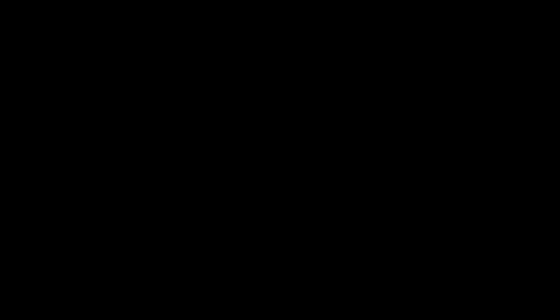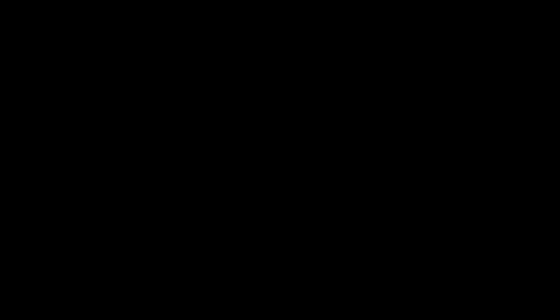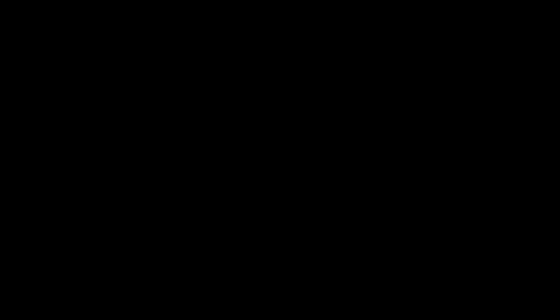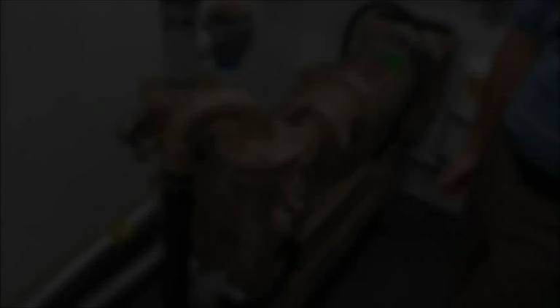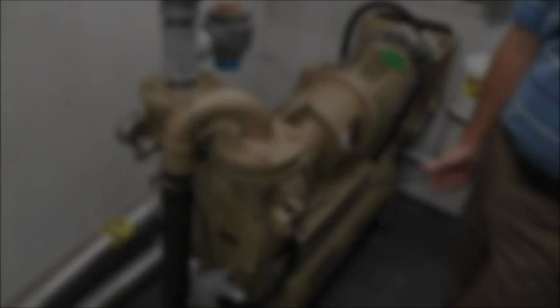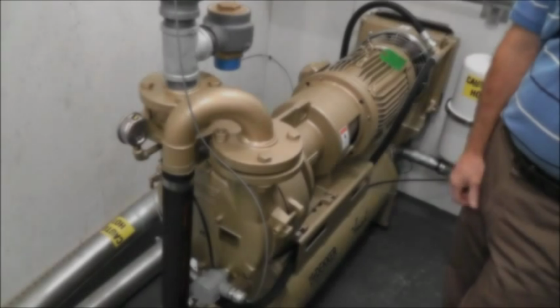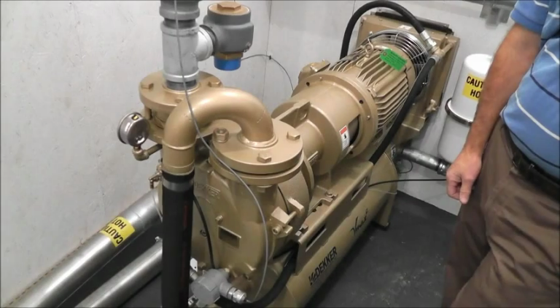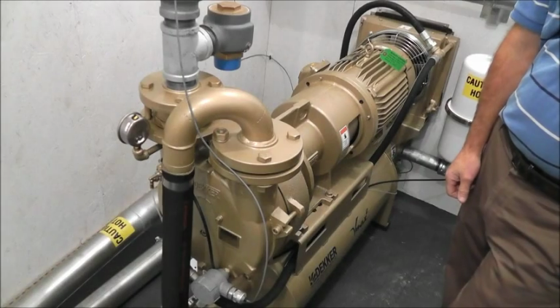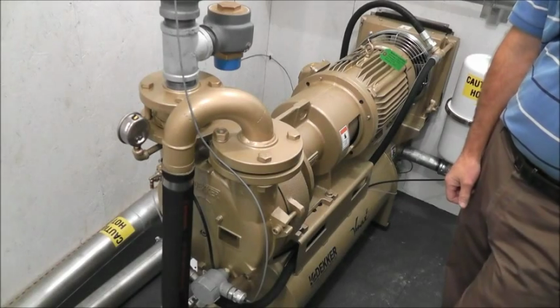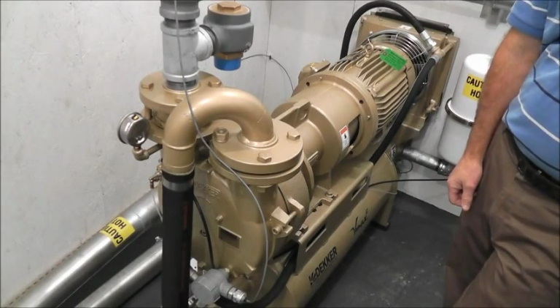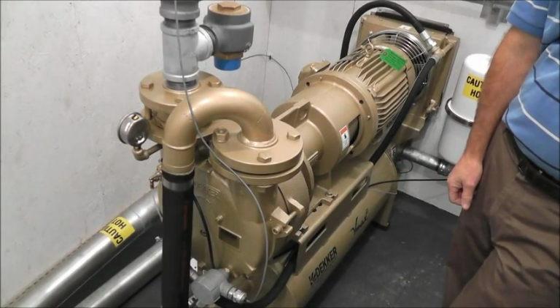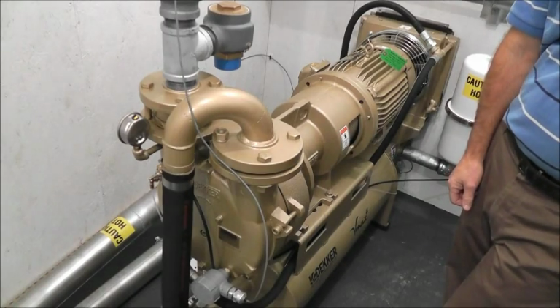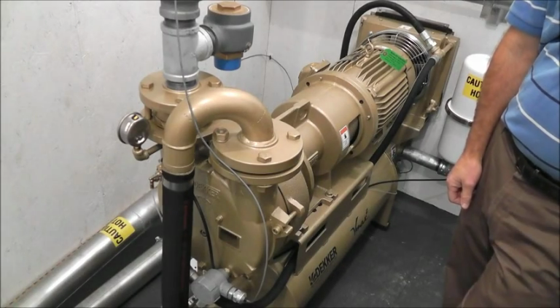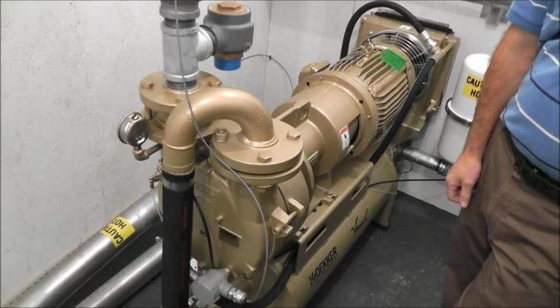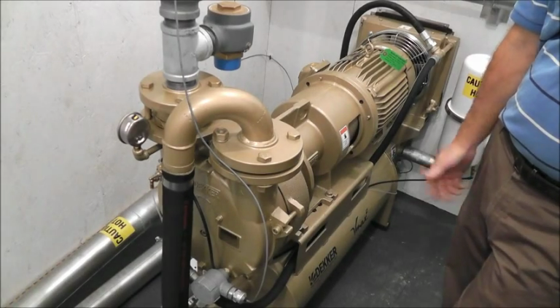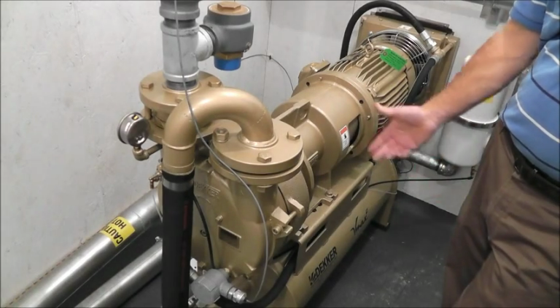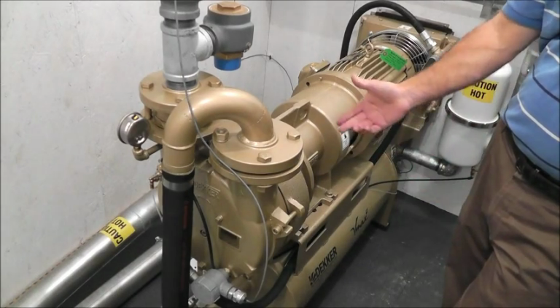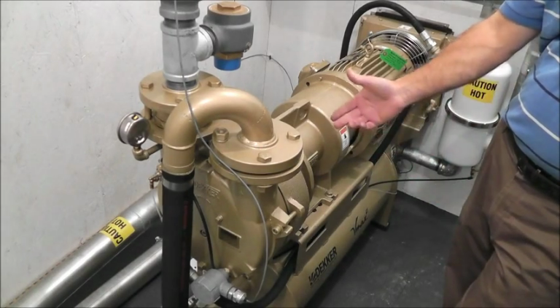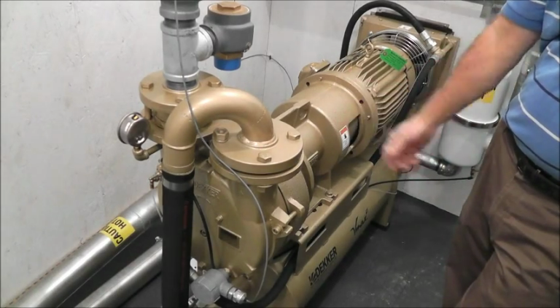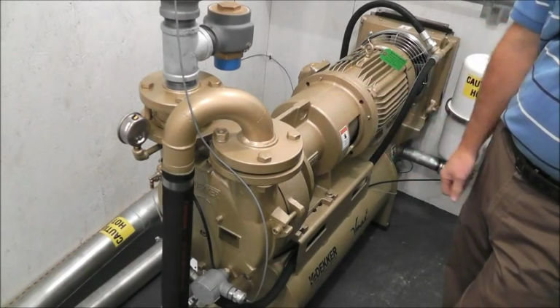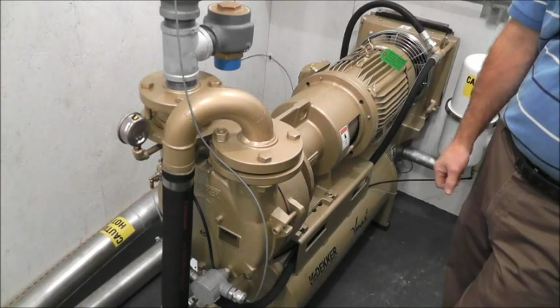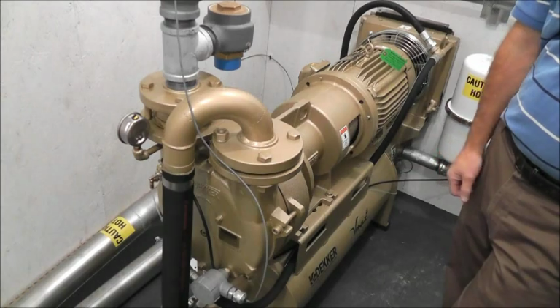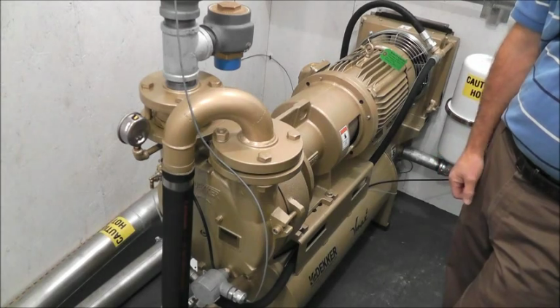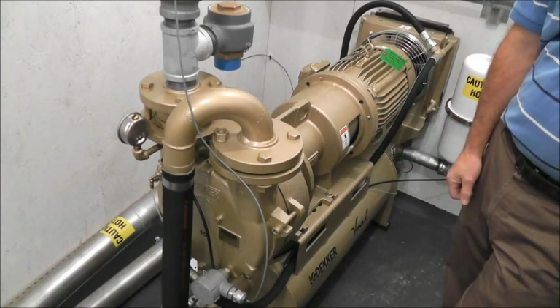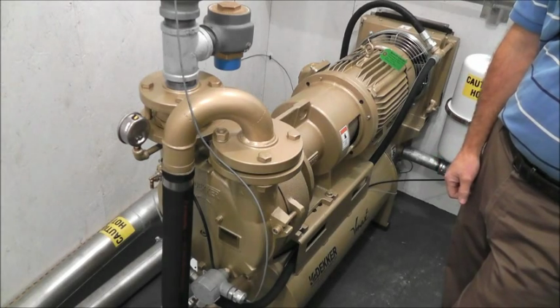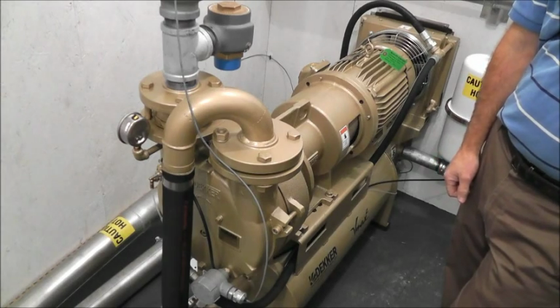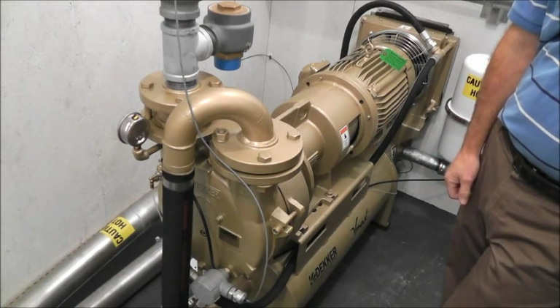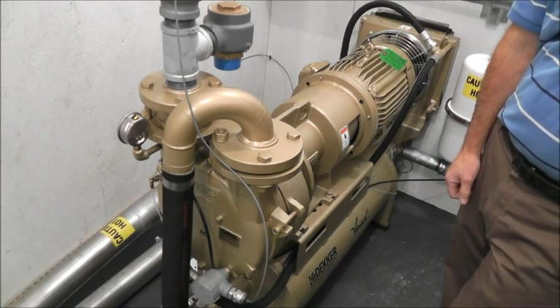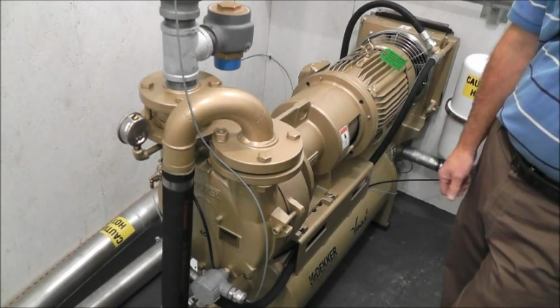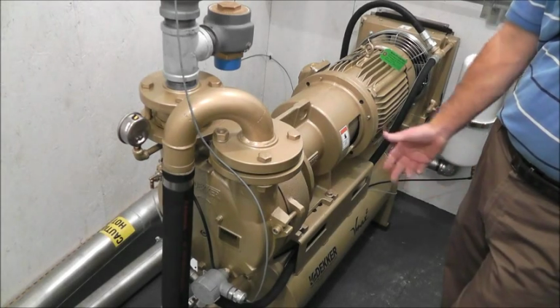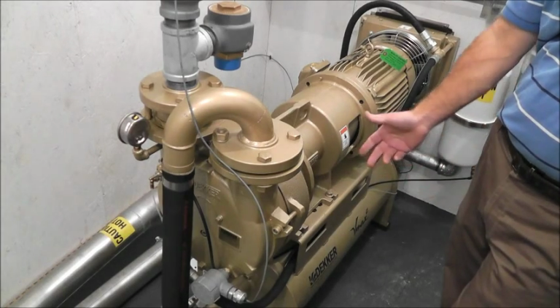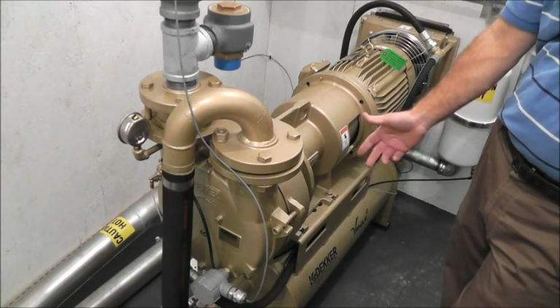Hi, I'm Jim Friedel with MAE2. I'd just like to talk to you about liquid ring vacuum pumps, or LRPs.